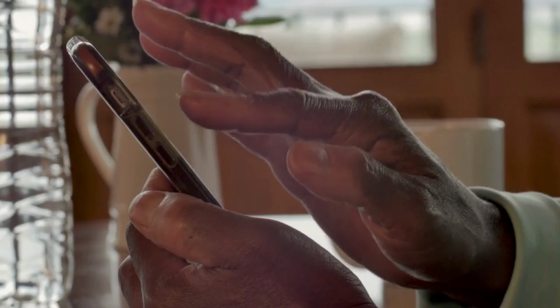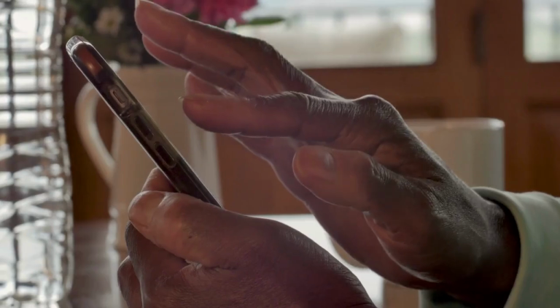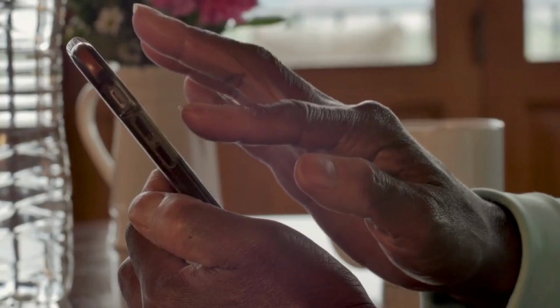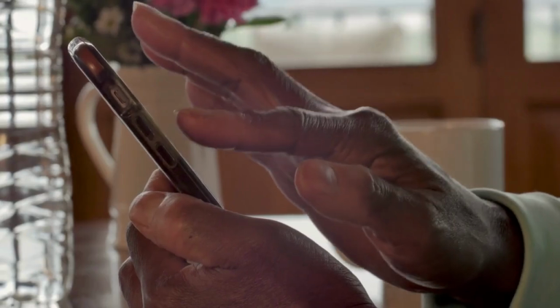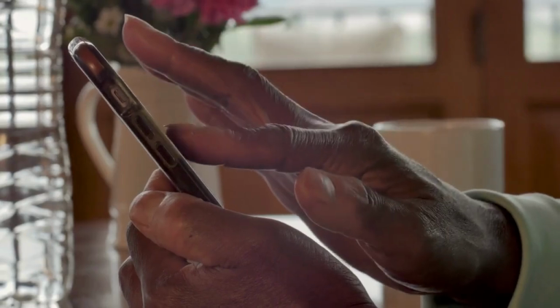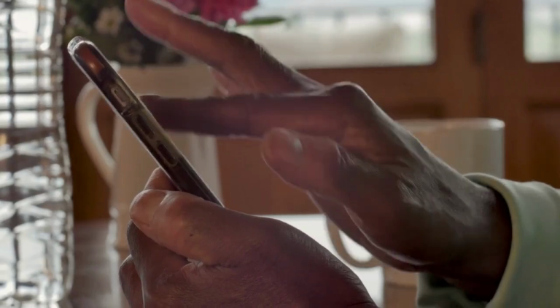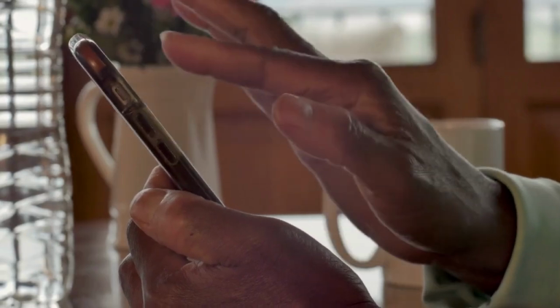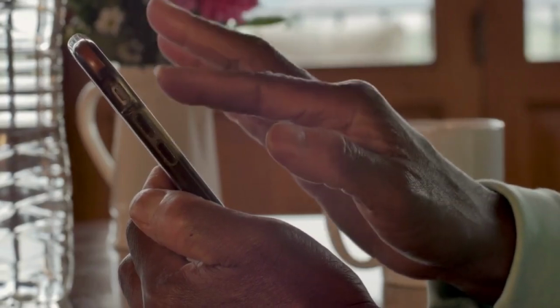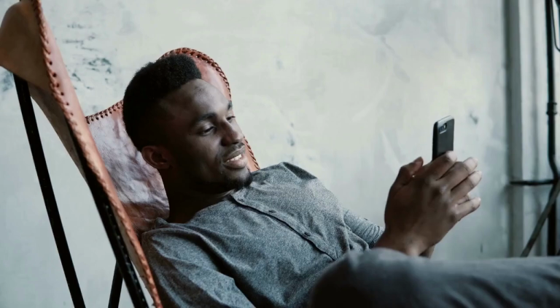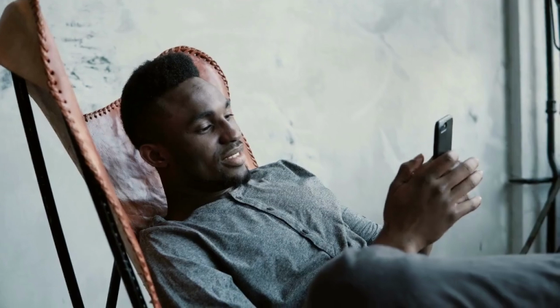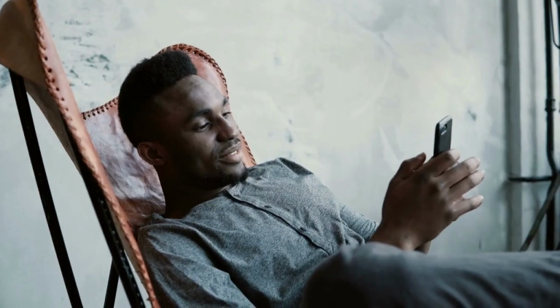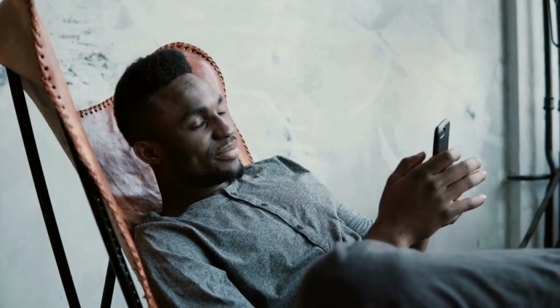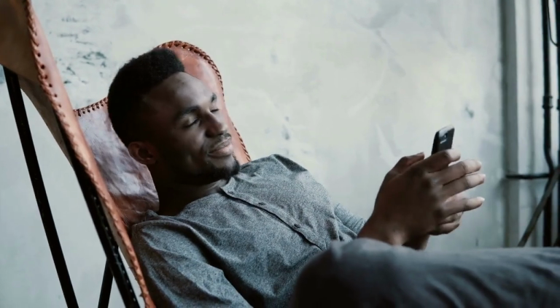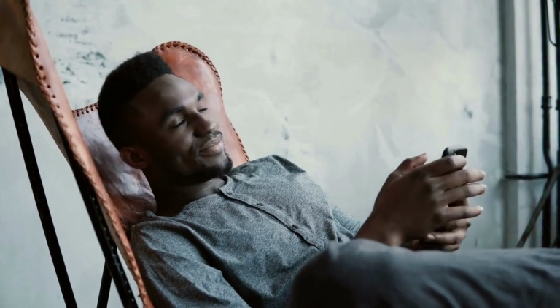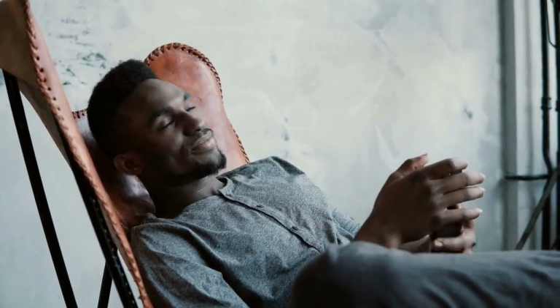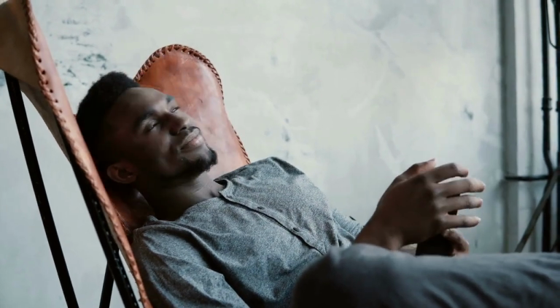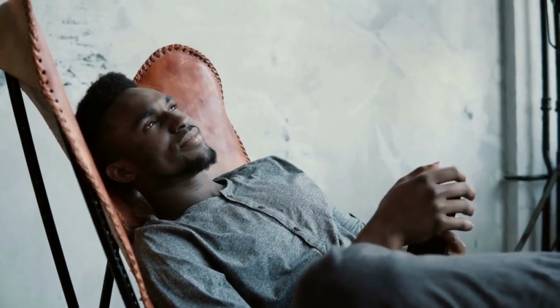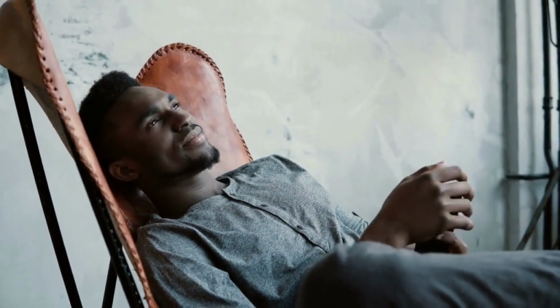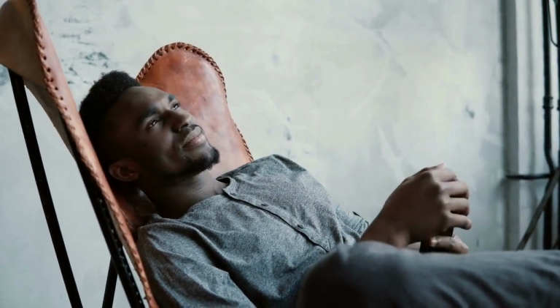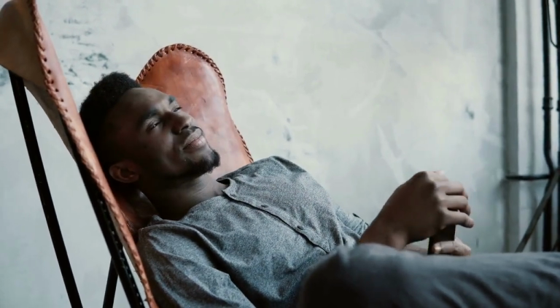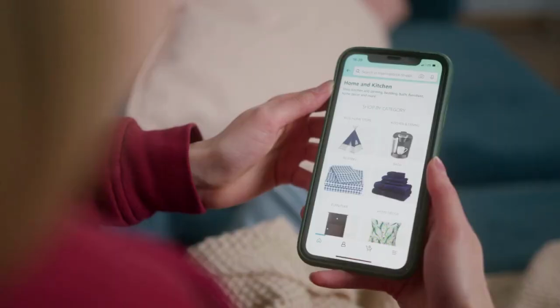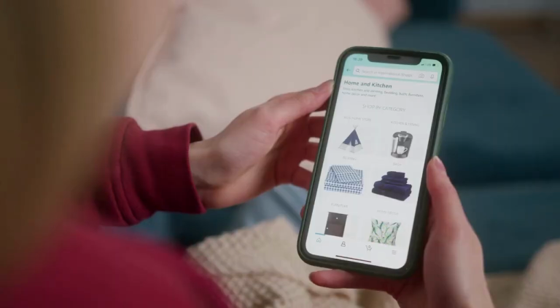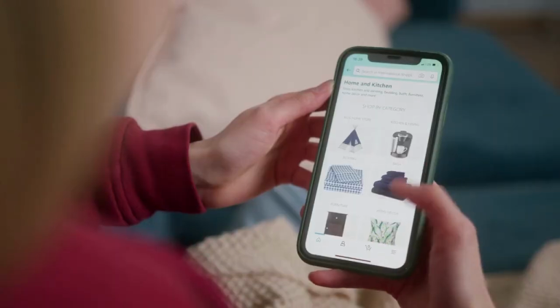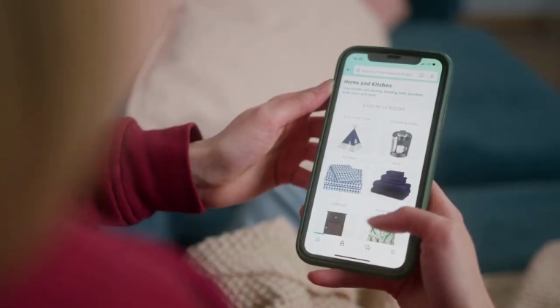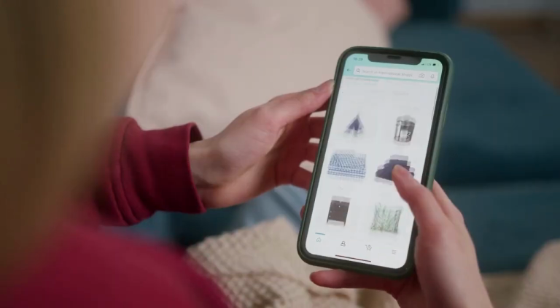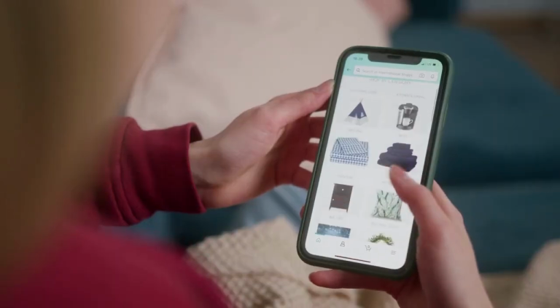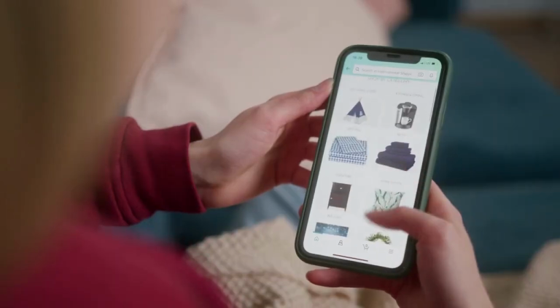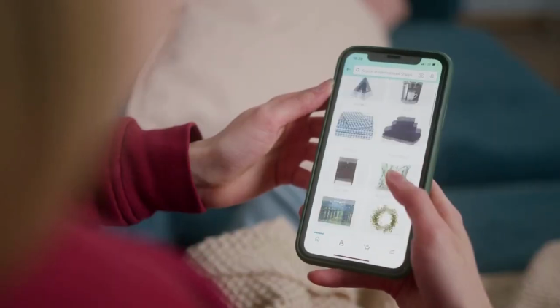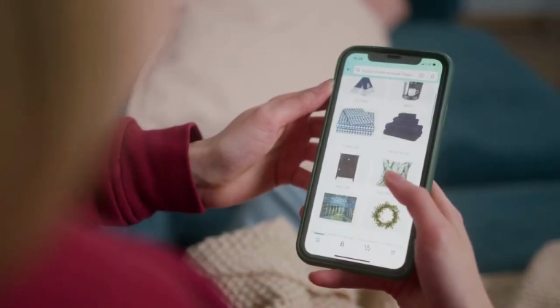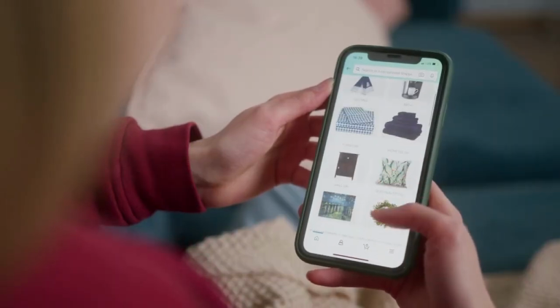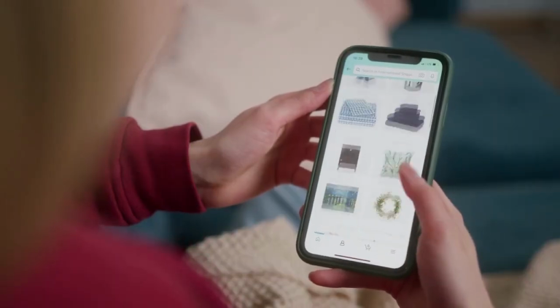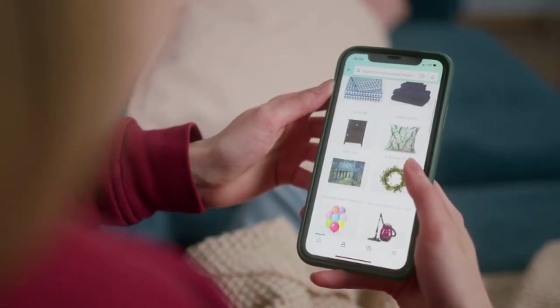Step 2: Find the message. Now, find the message you want to long press on. It can be a text message, a photo, or even a sticker.